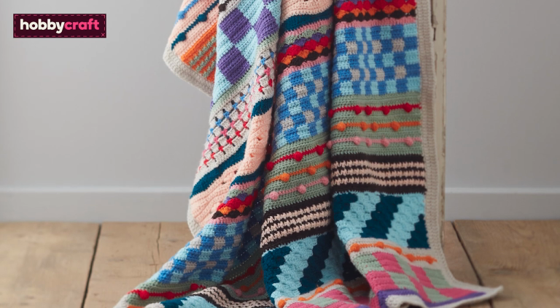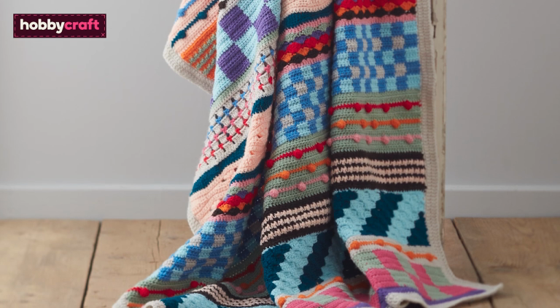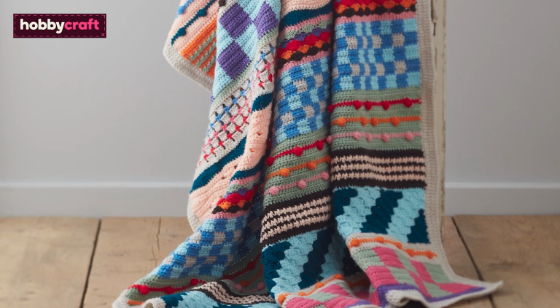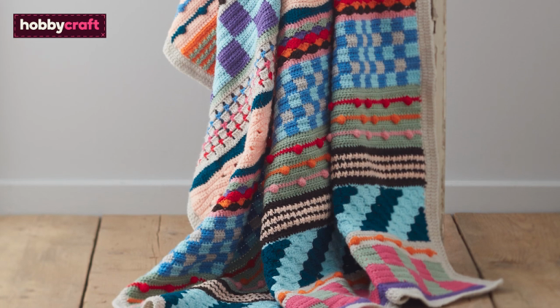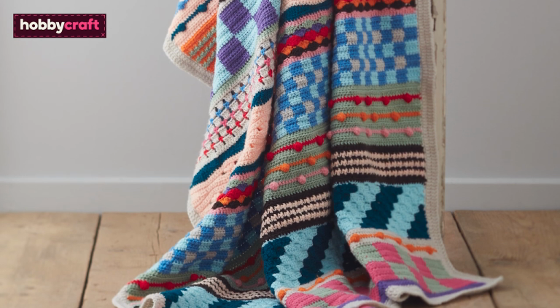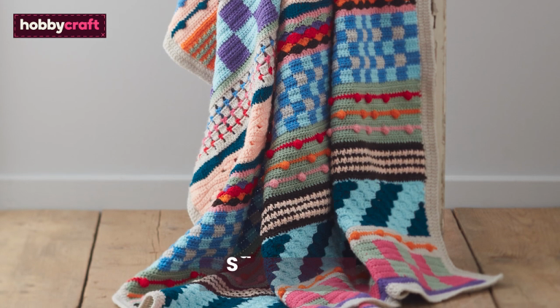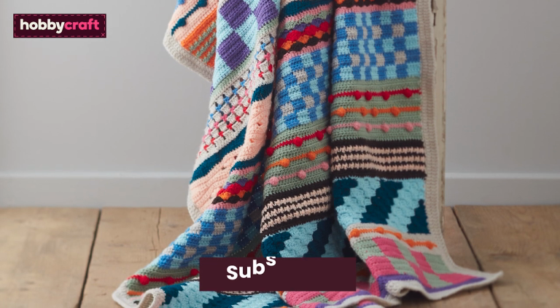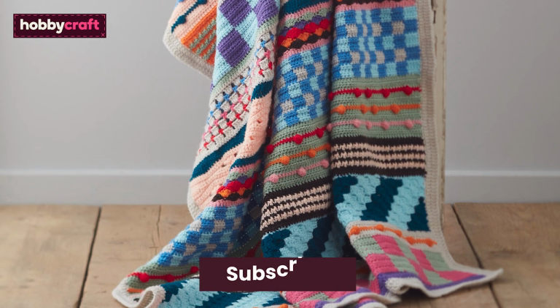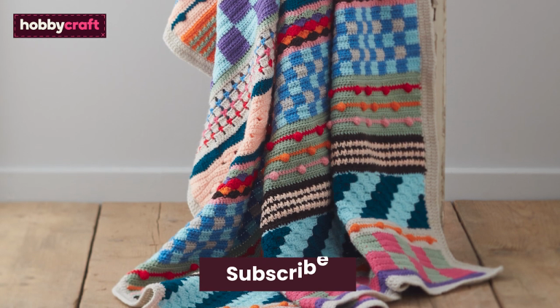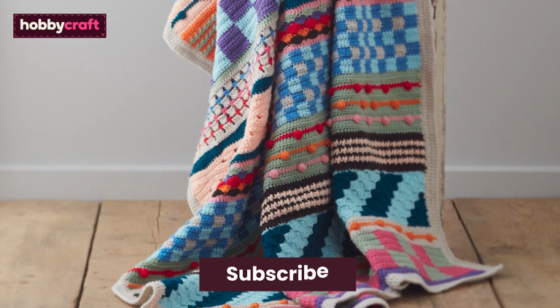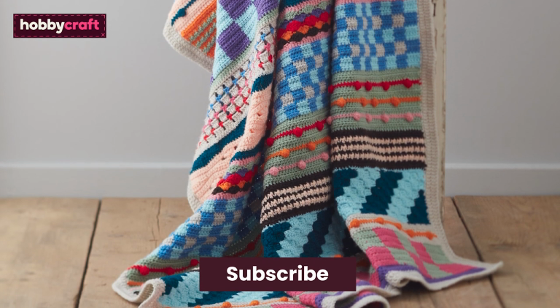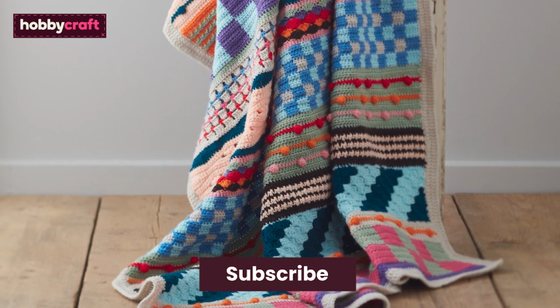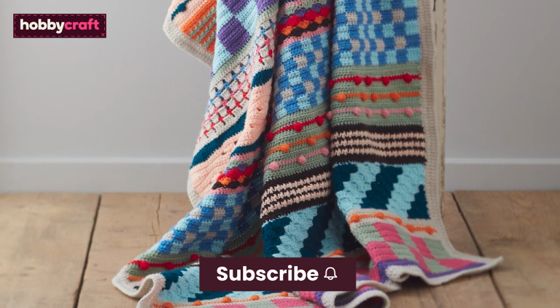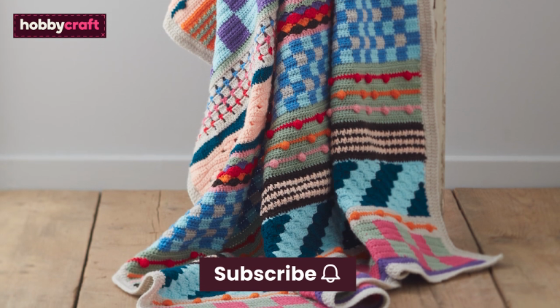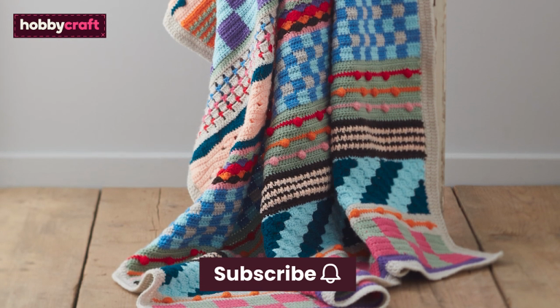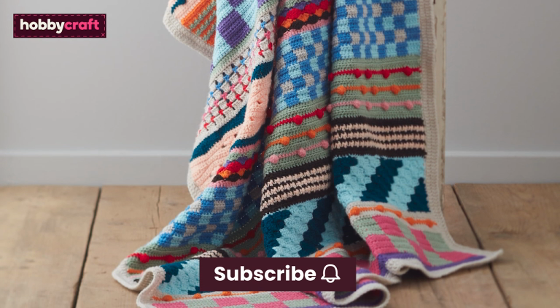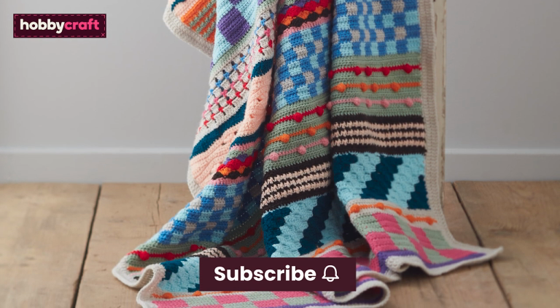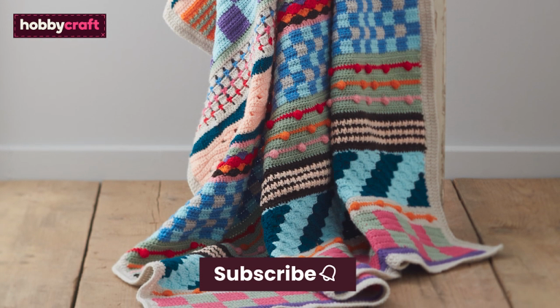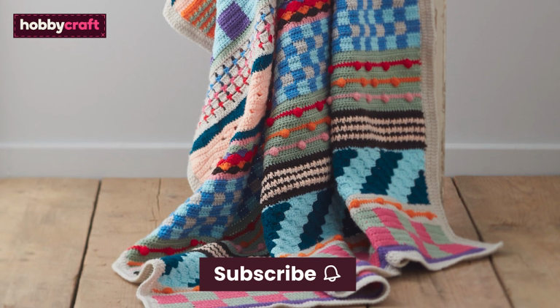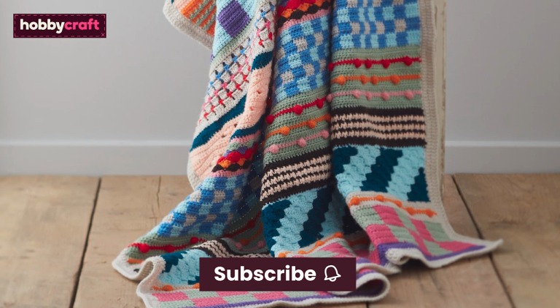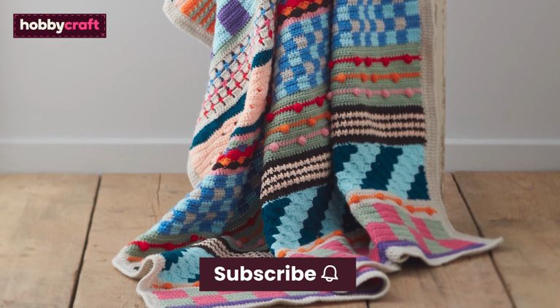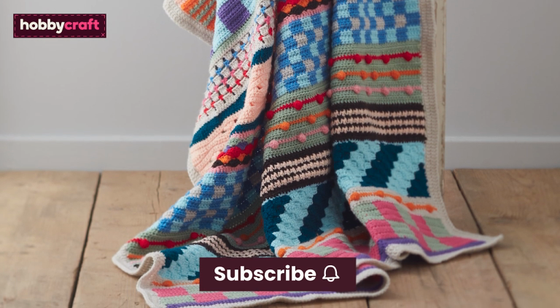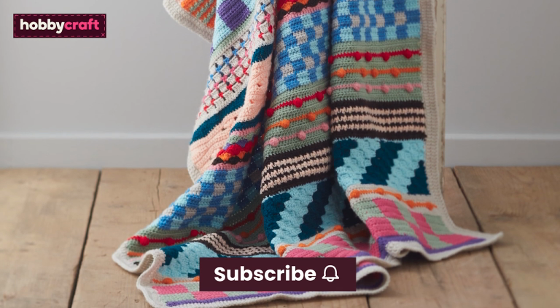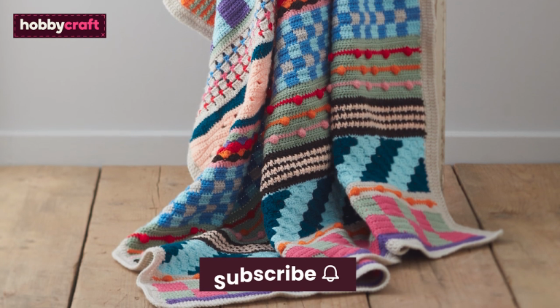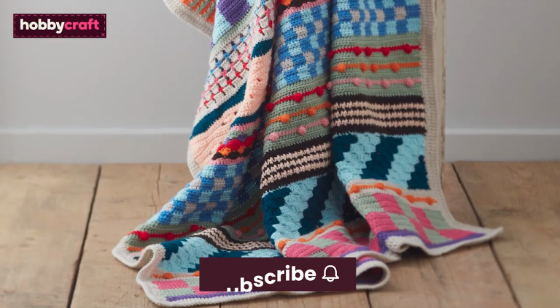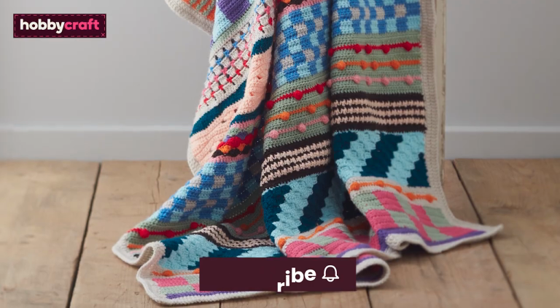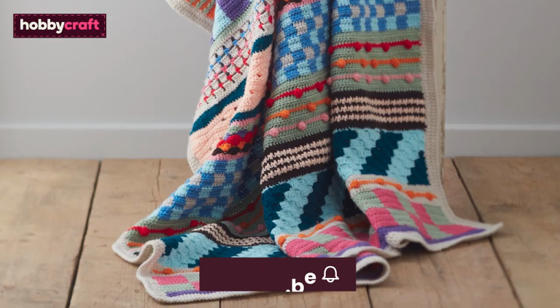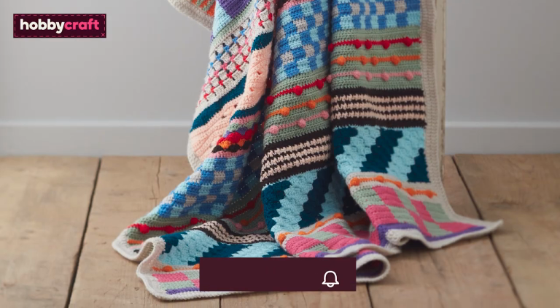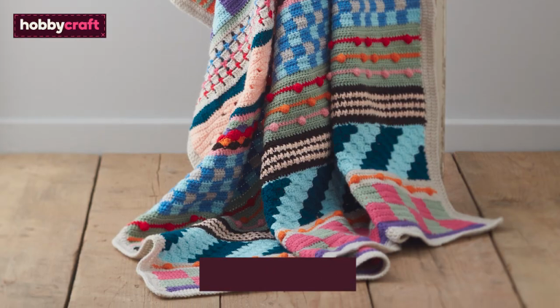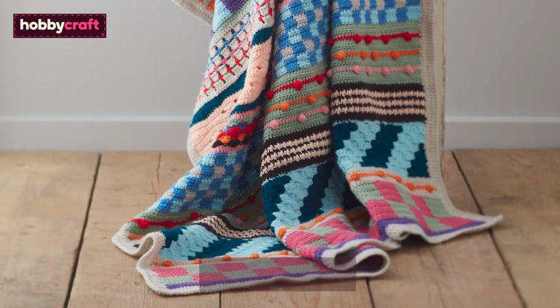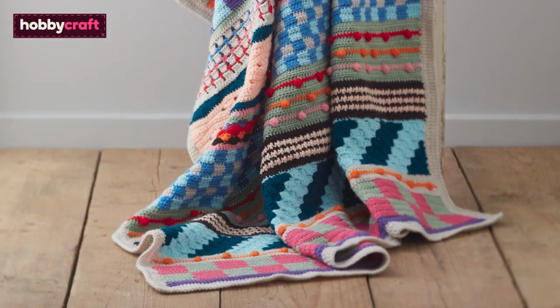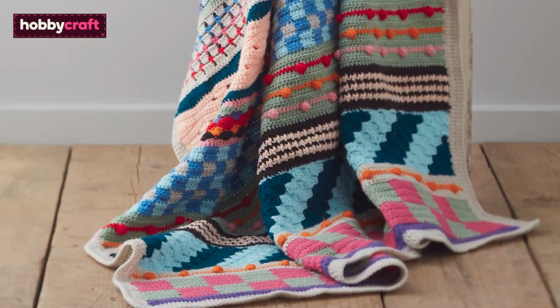If you enjoyed these videos, don't forget to like, subscribe and hit the bell icon to be notified of future videos.